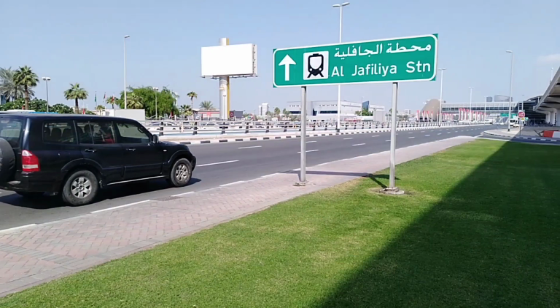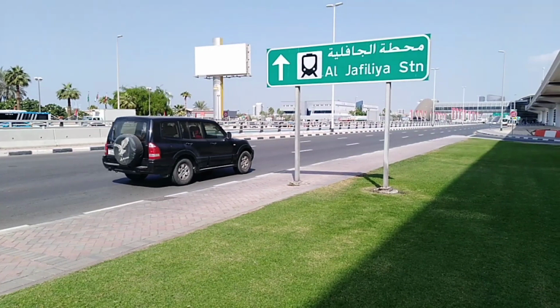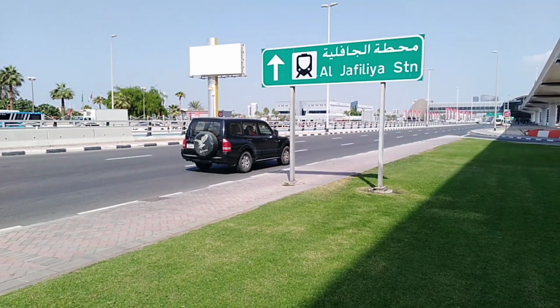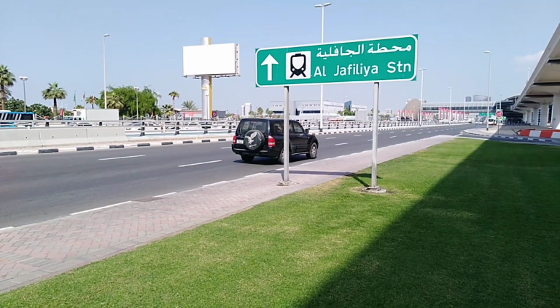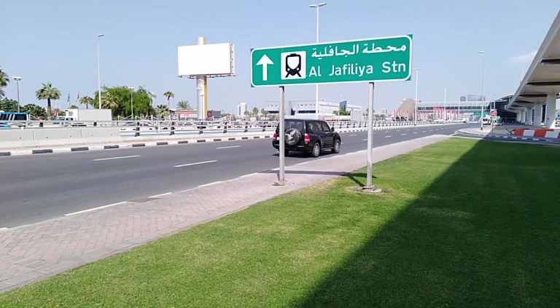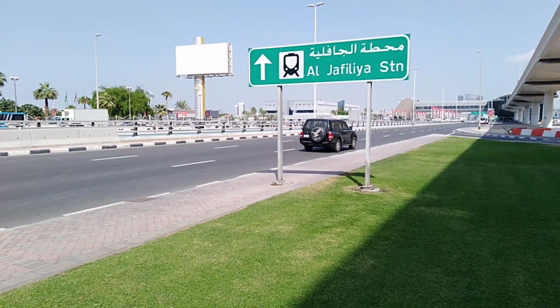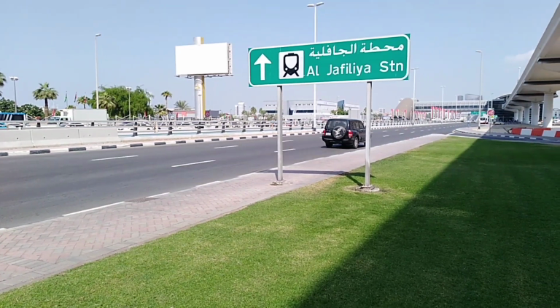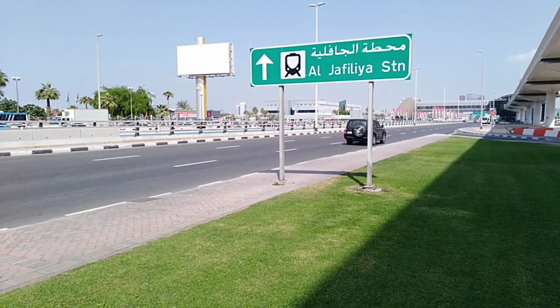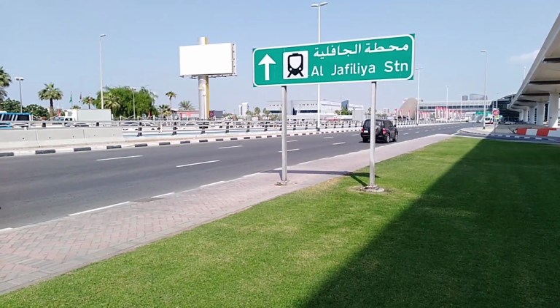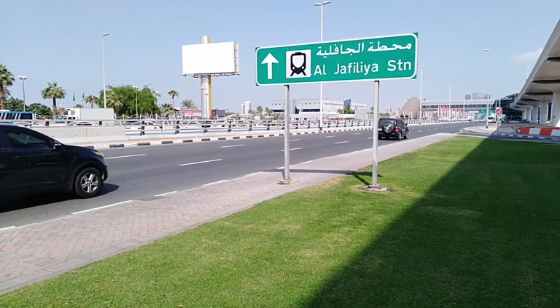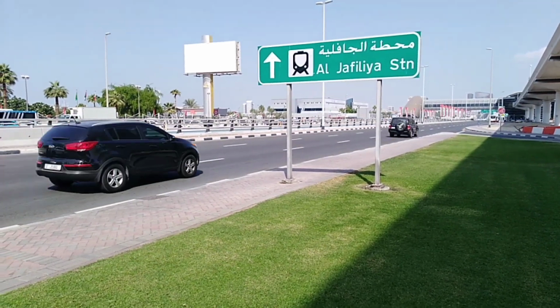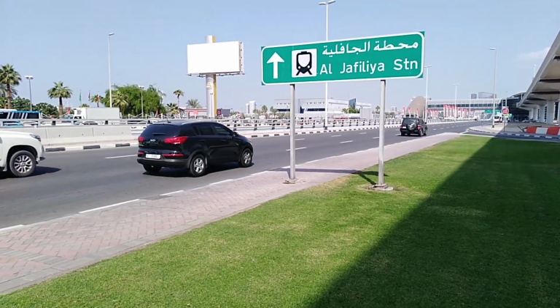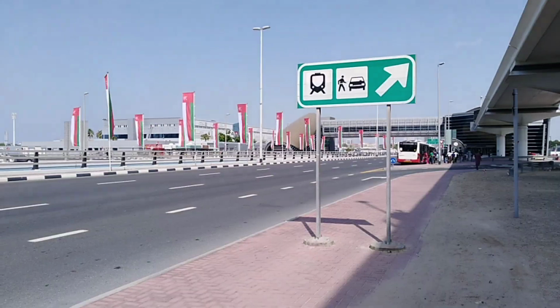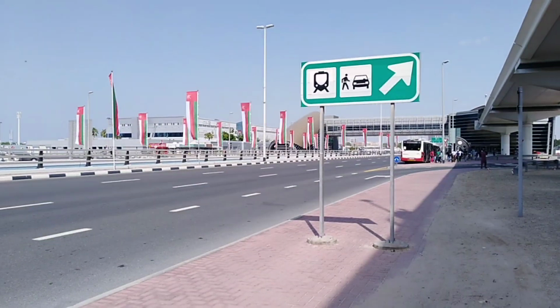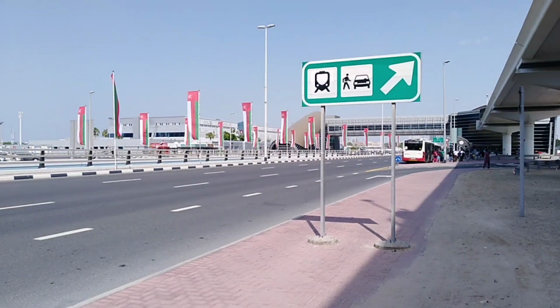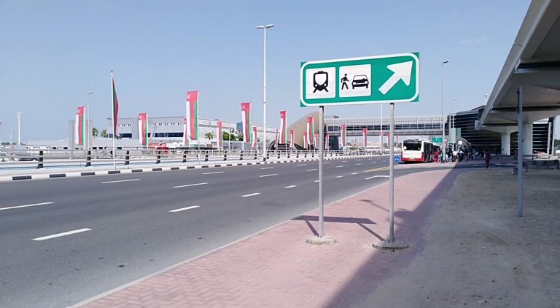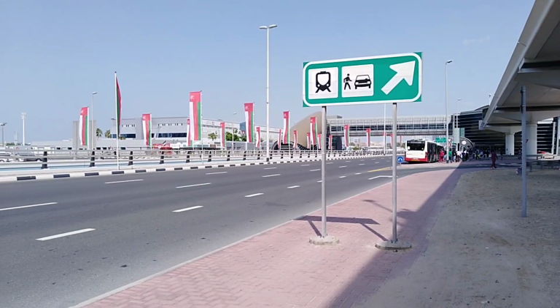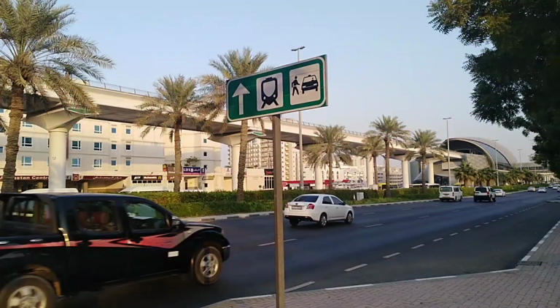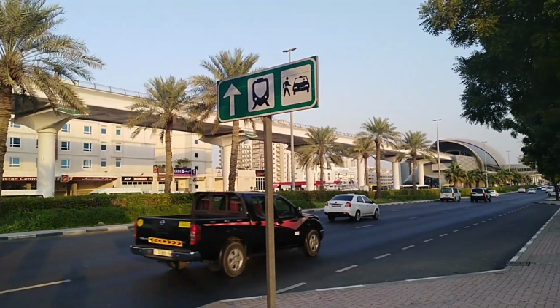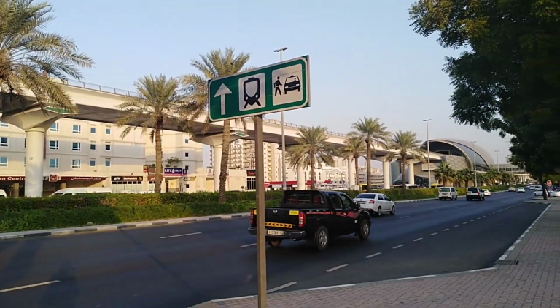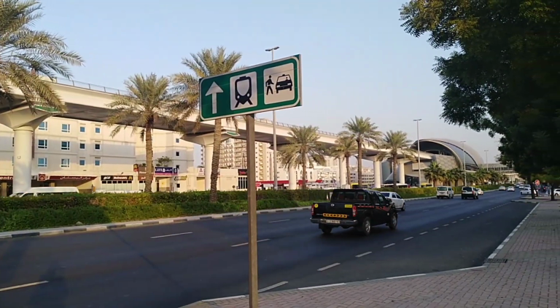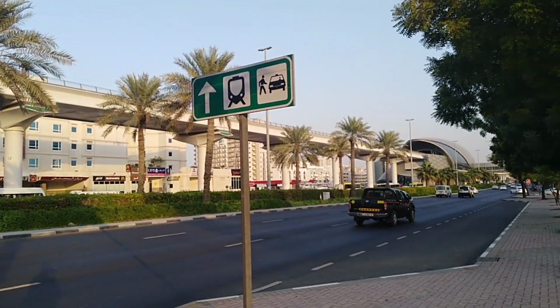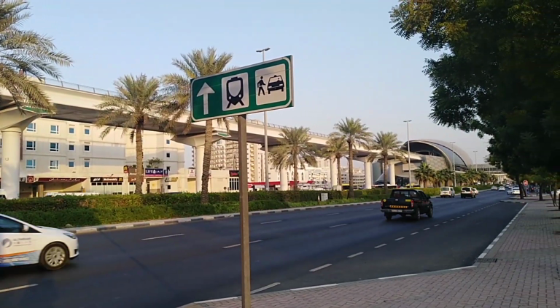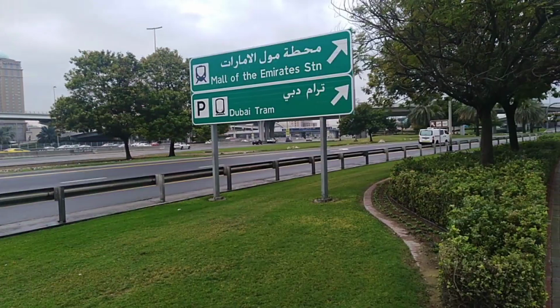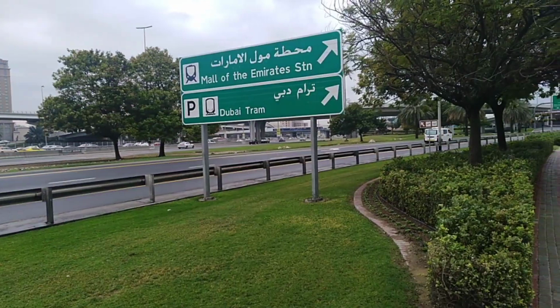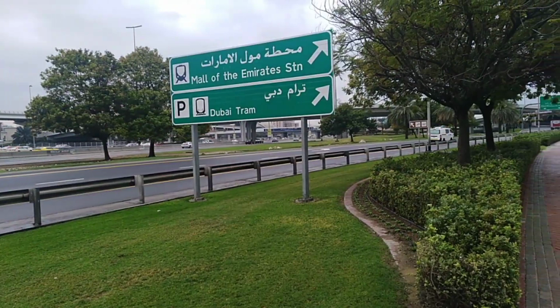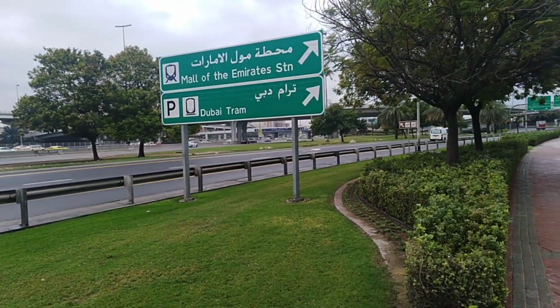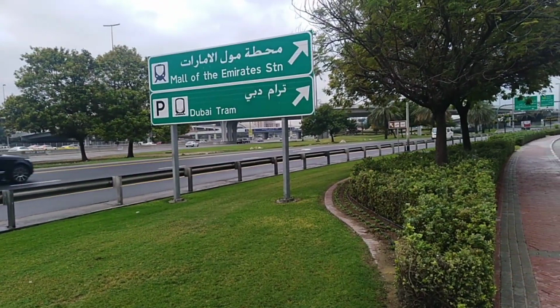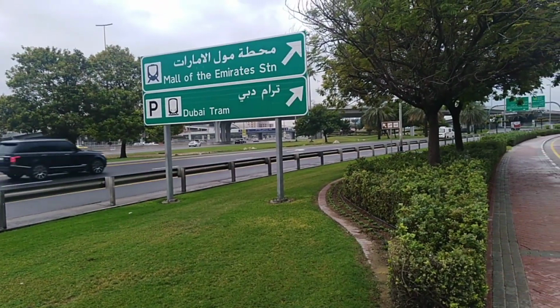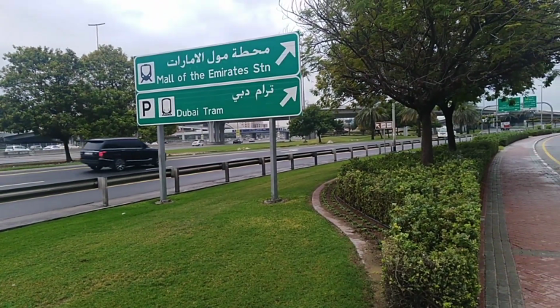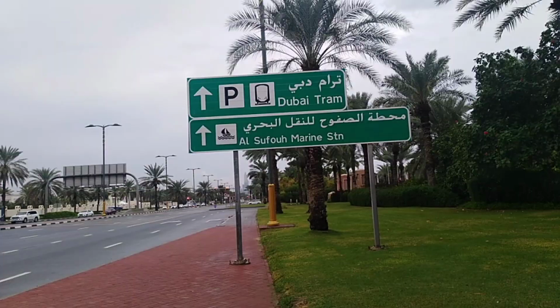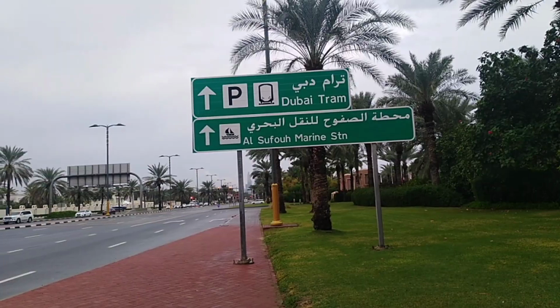These signs show the direction towards different places like metro stations, taxi stands, tram stations, marine stations, etc.